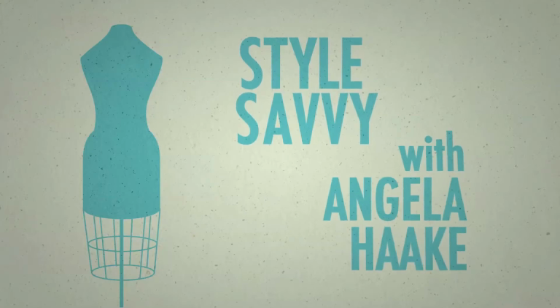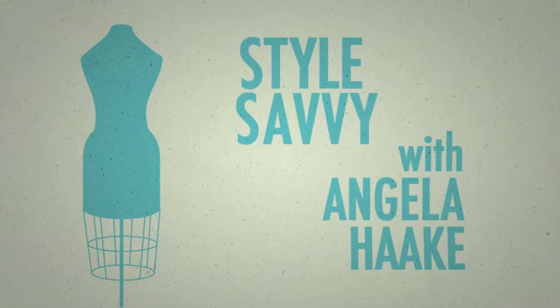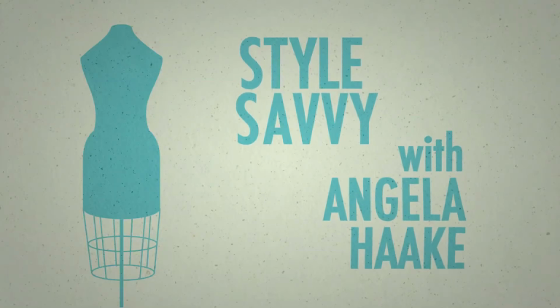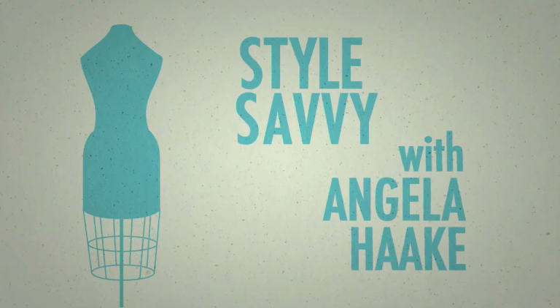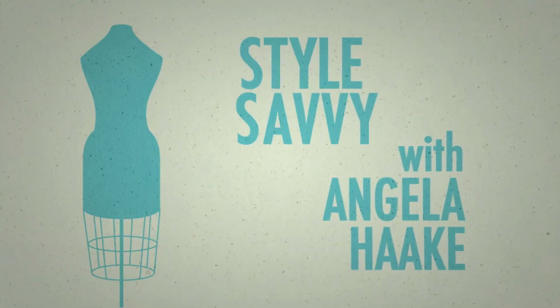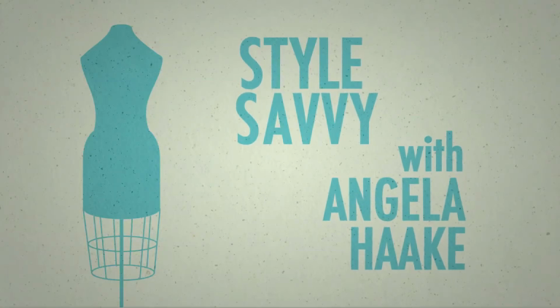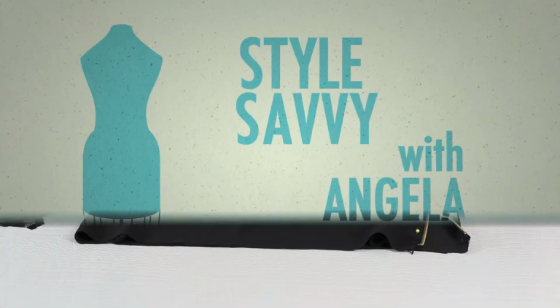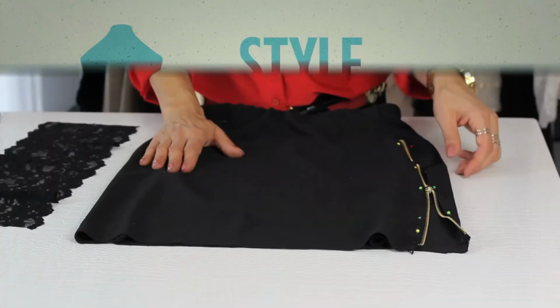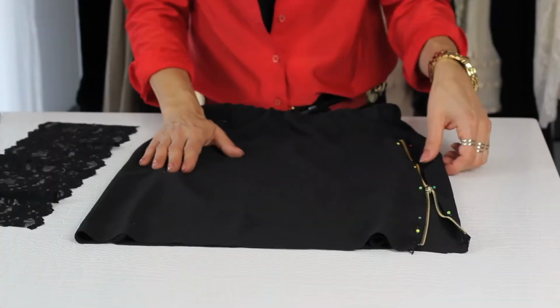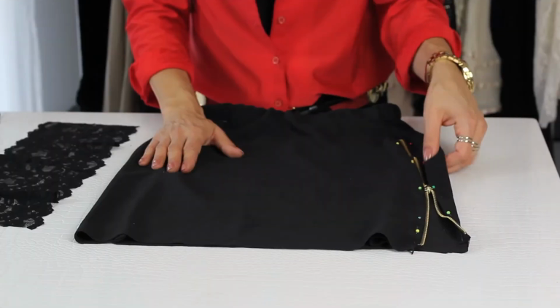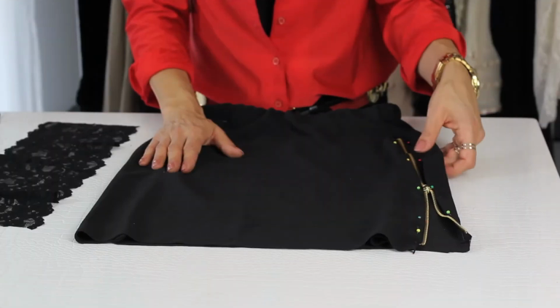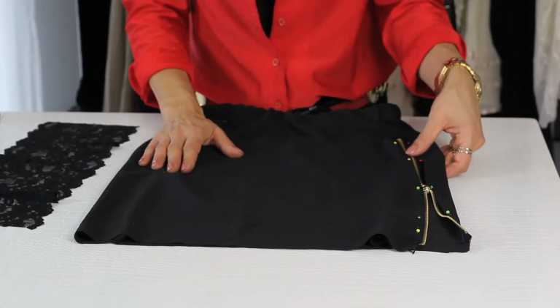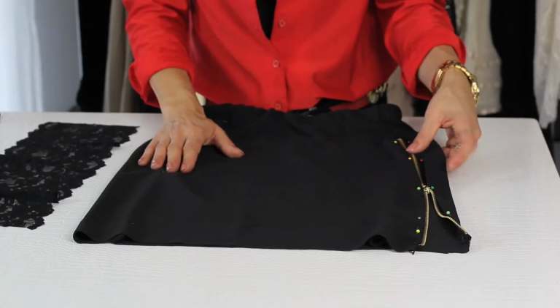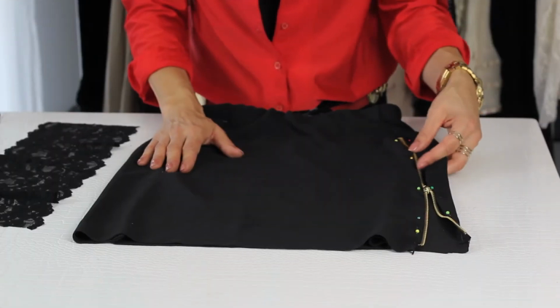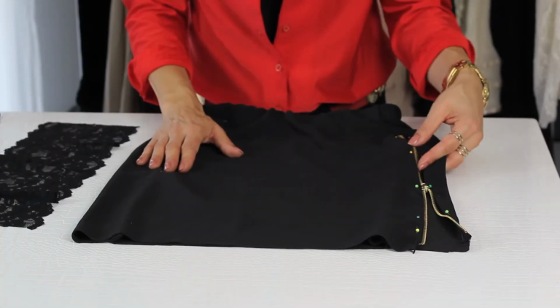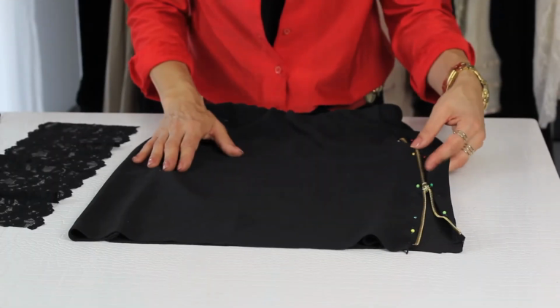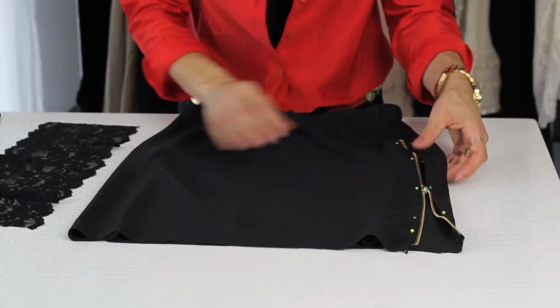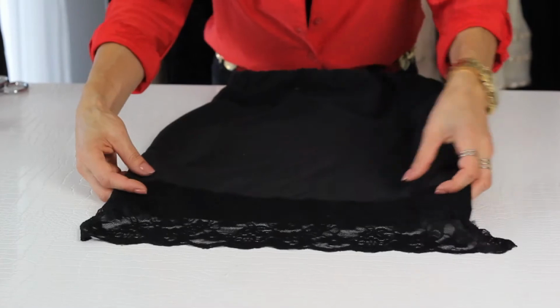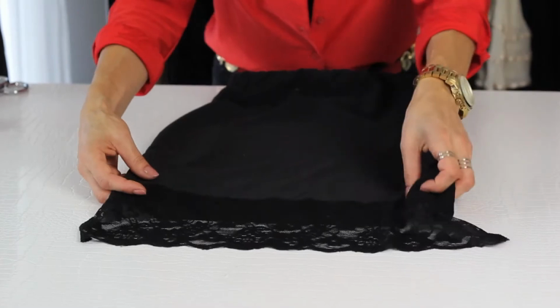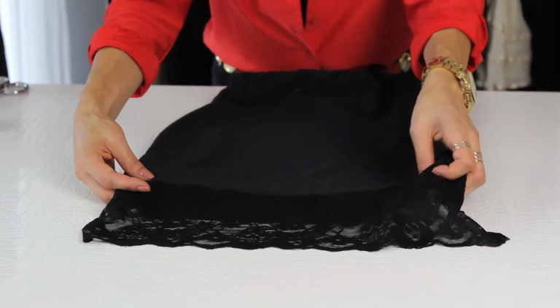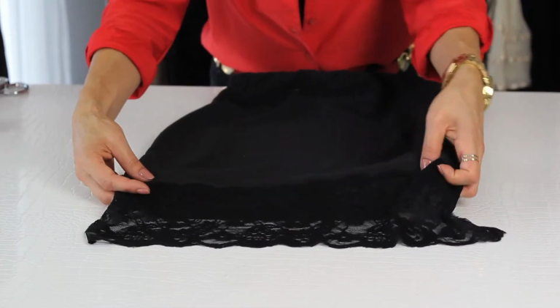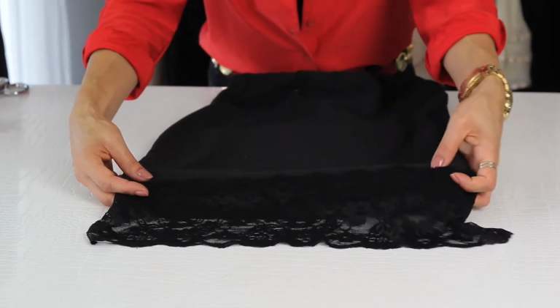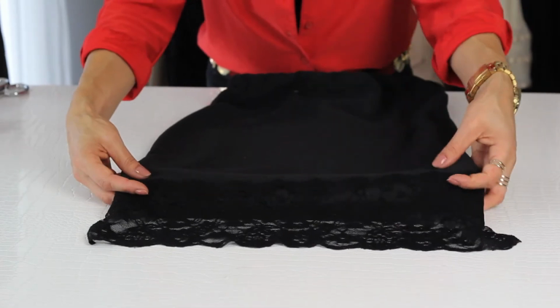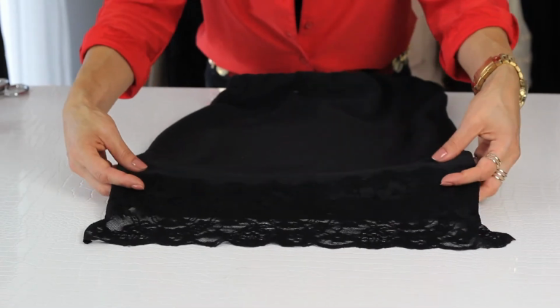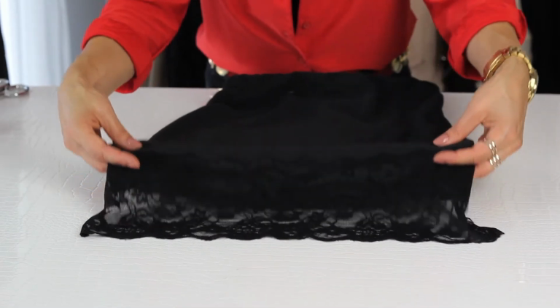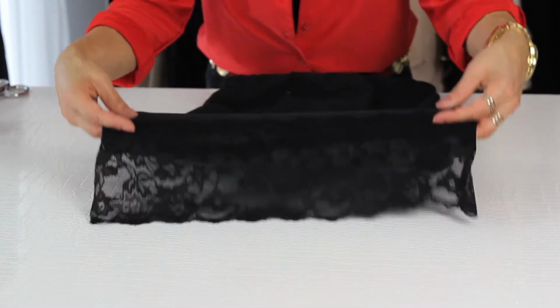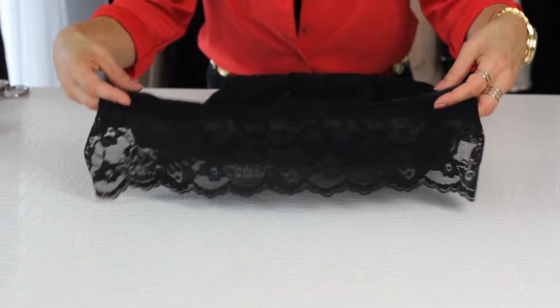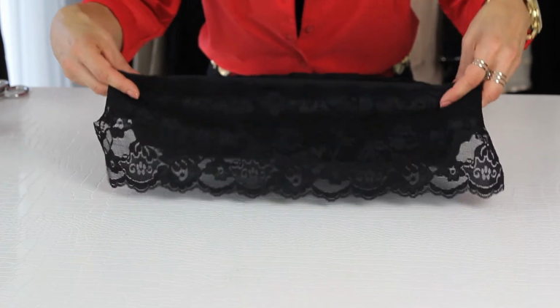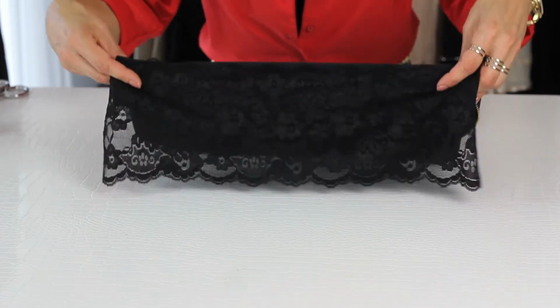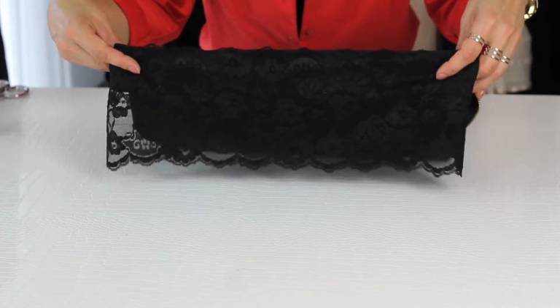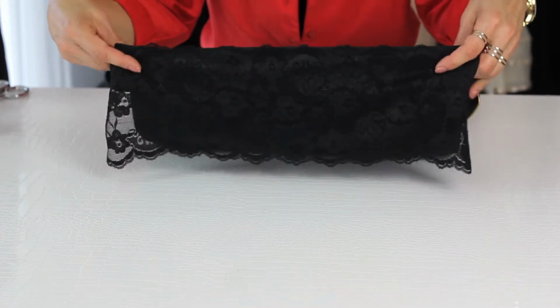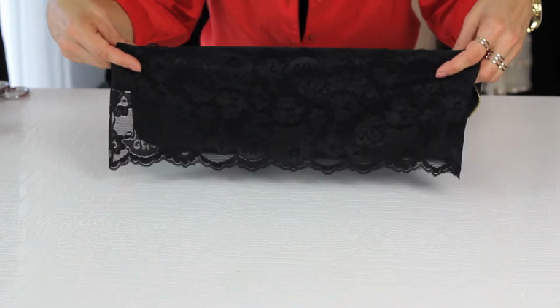Hi, I'm Angela with Freestyle Fashionista and today I'm going to show you ideas on how to decorate old skirts.